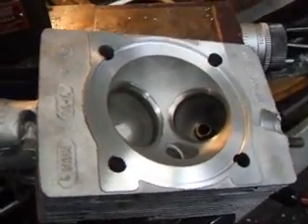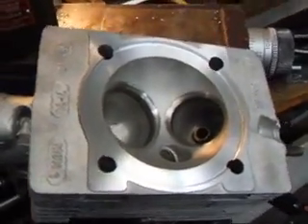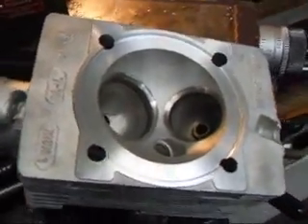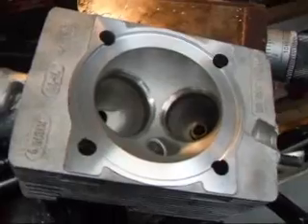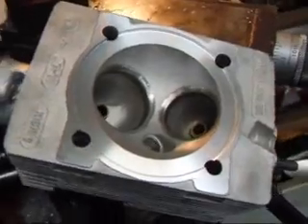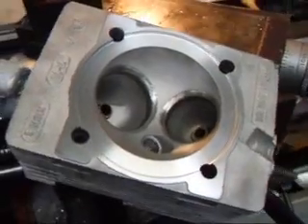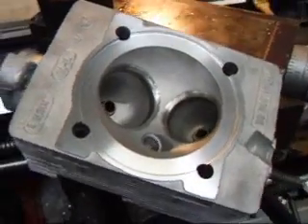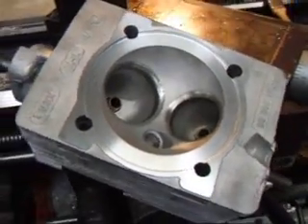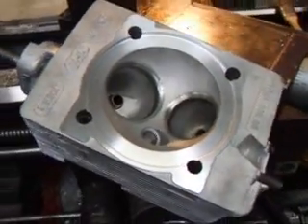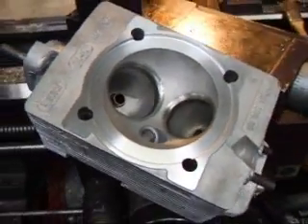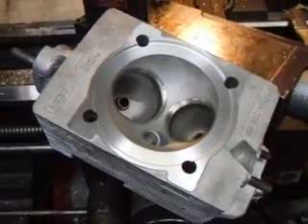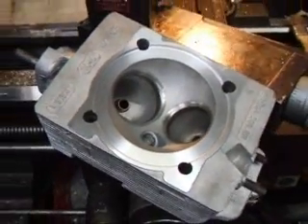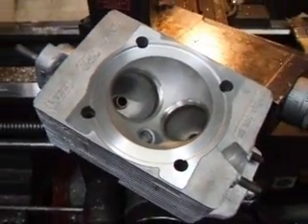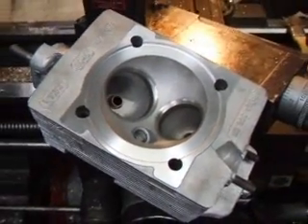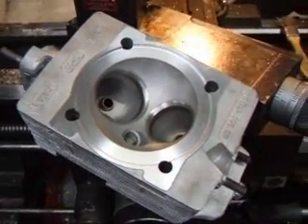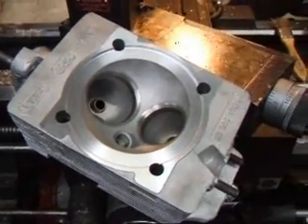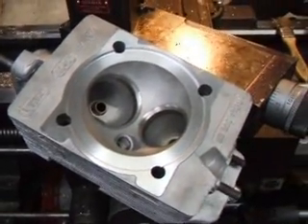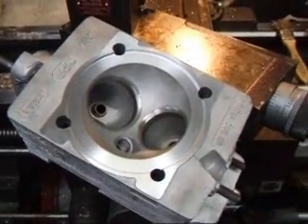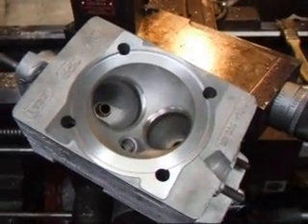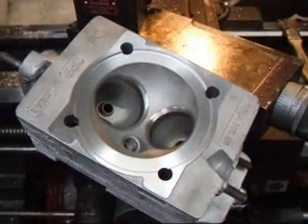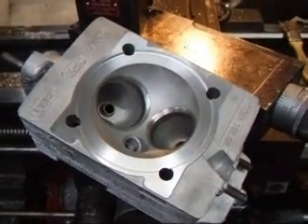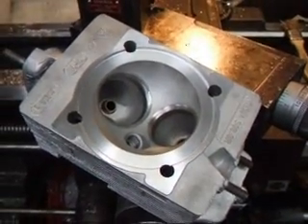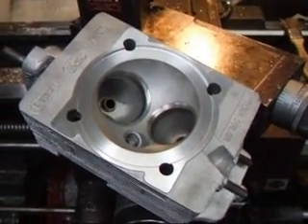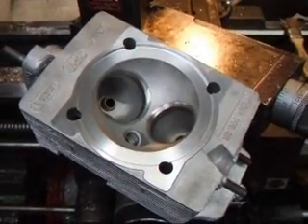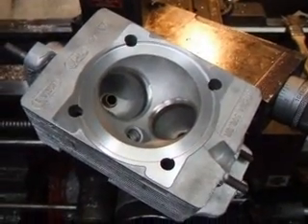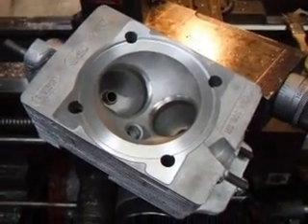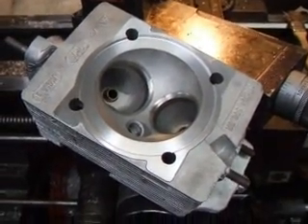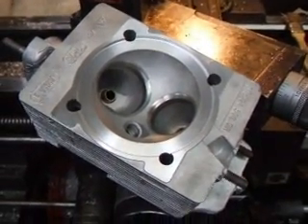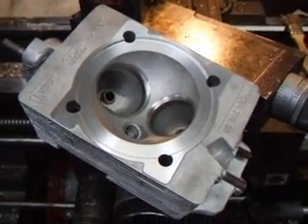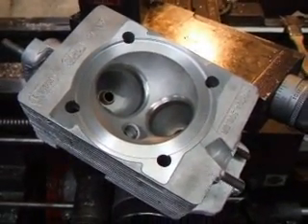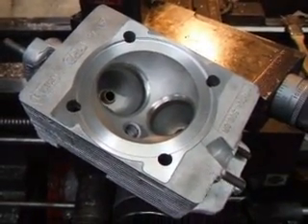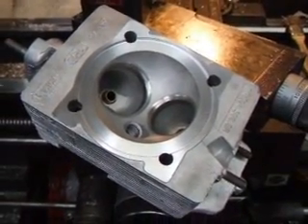If you have any questions about Porsche machine work, call John Edwards at Costa Mesa R&D. We'll talk to you soon.